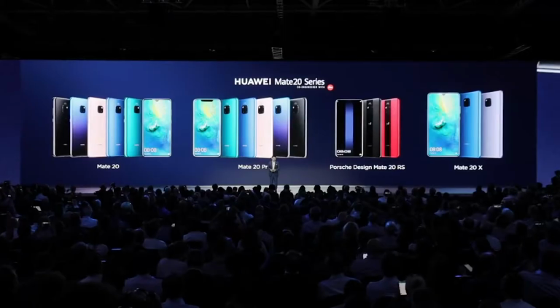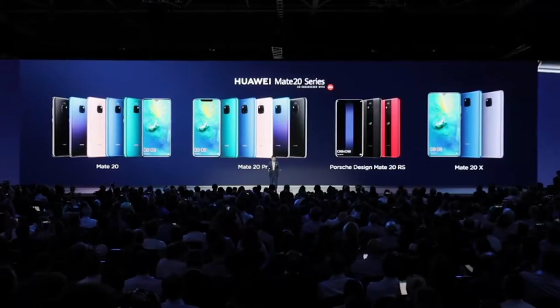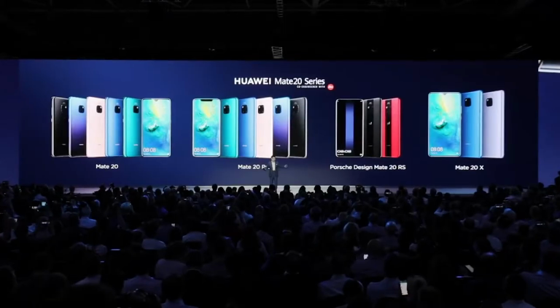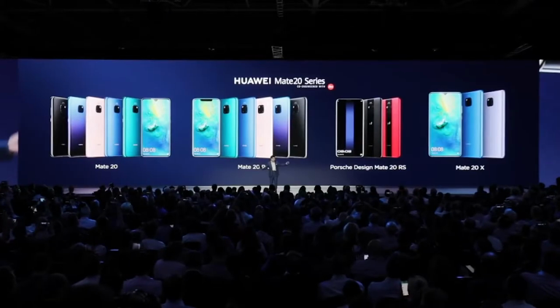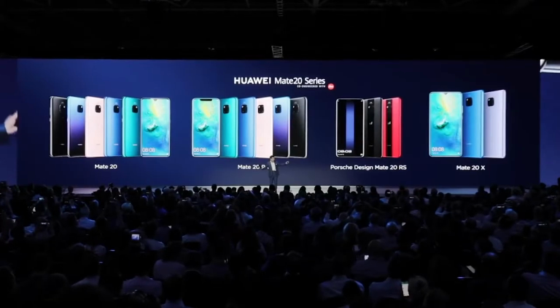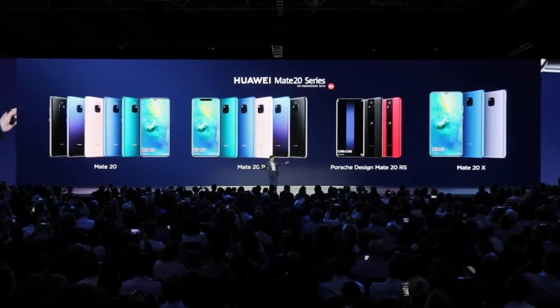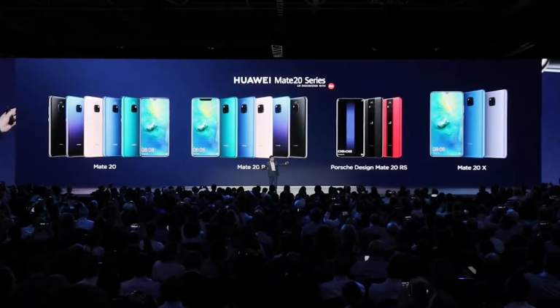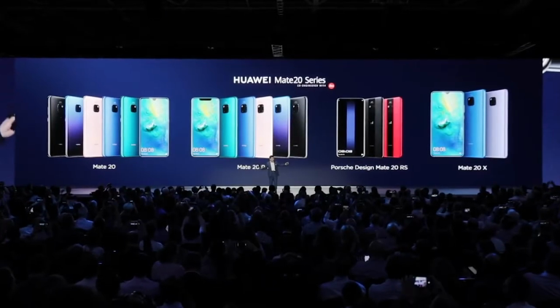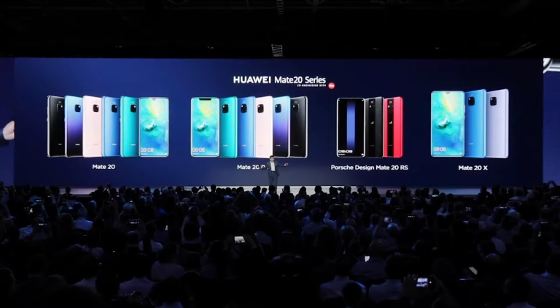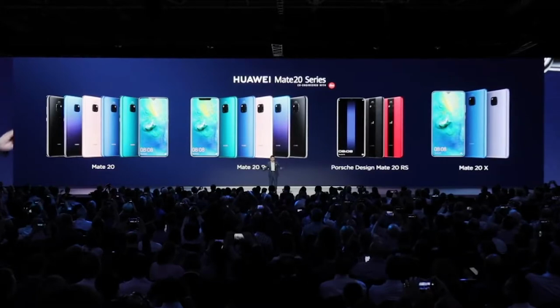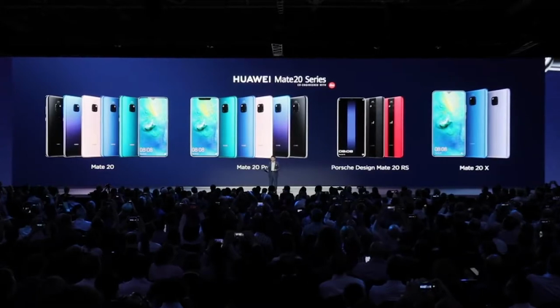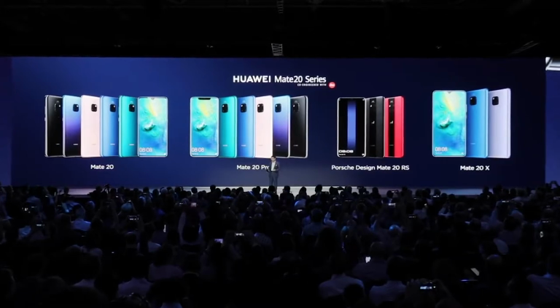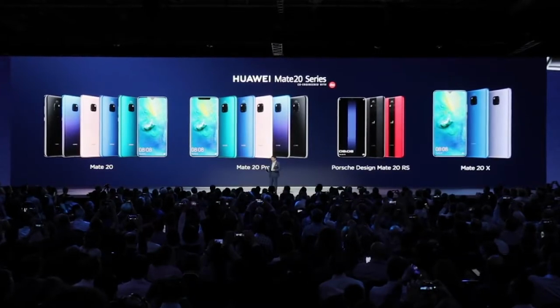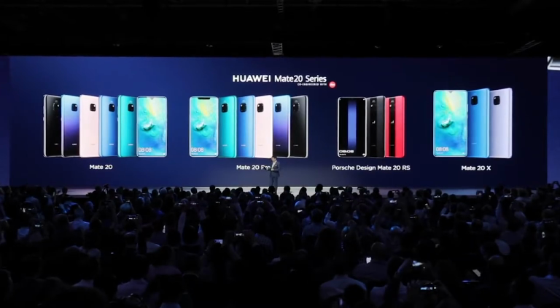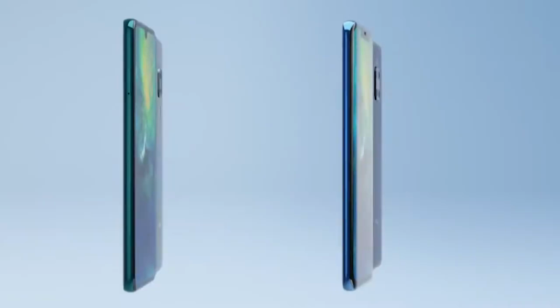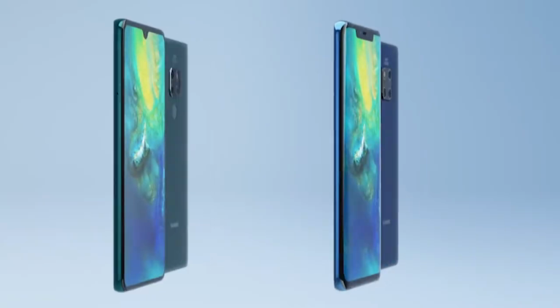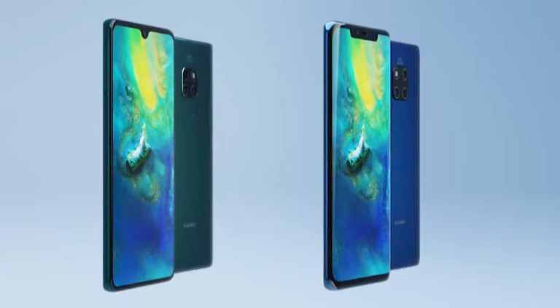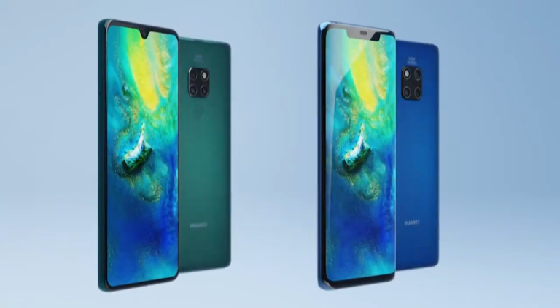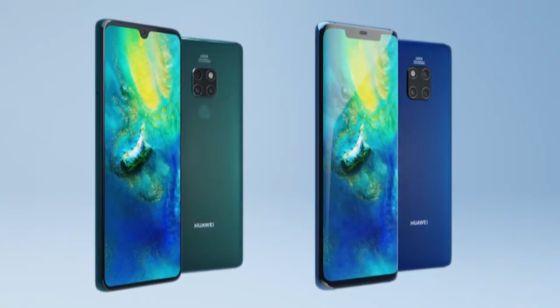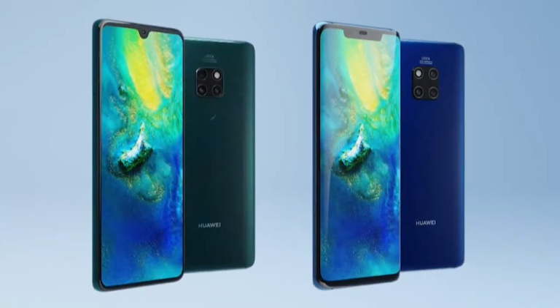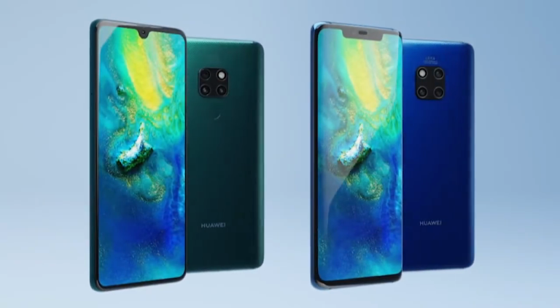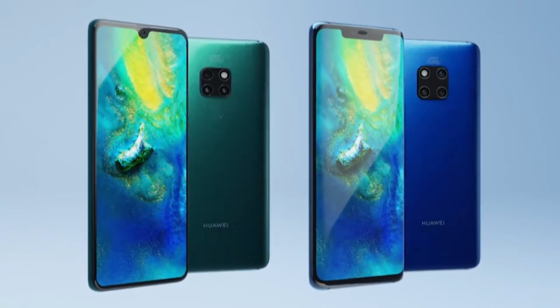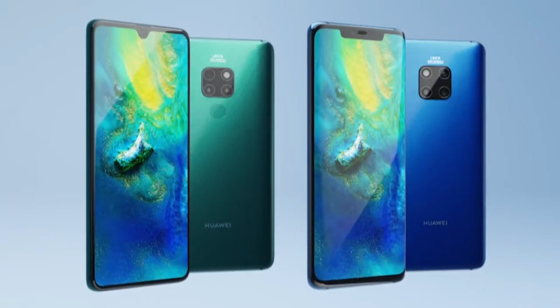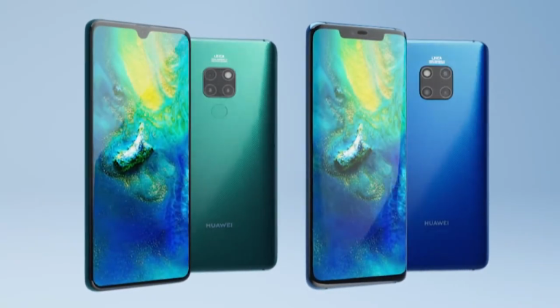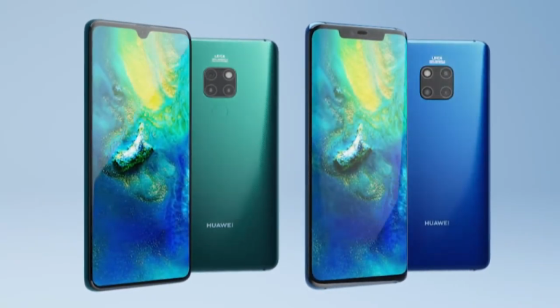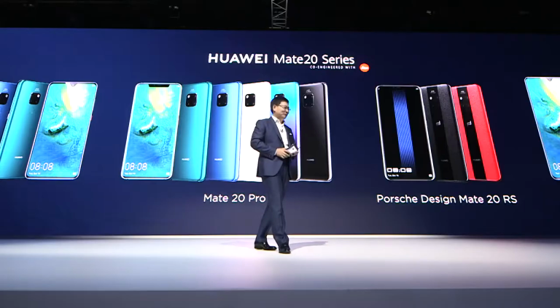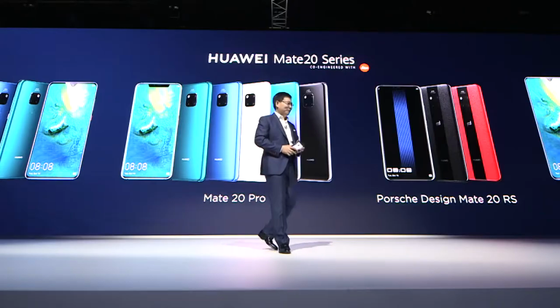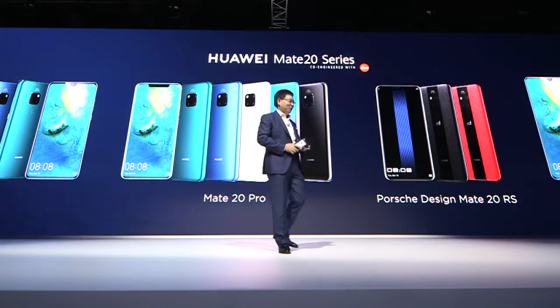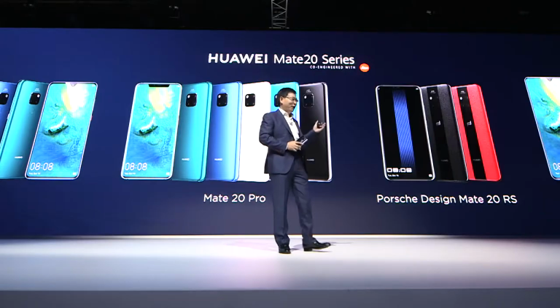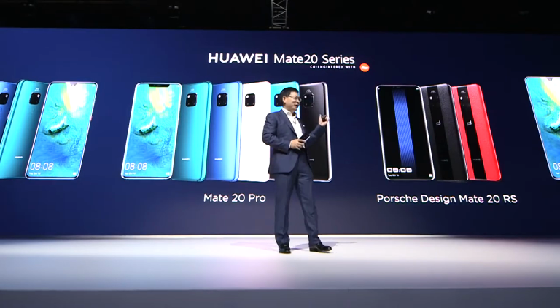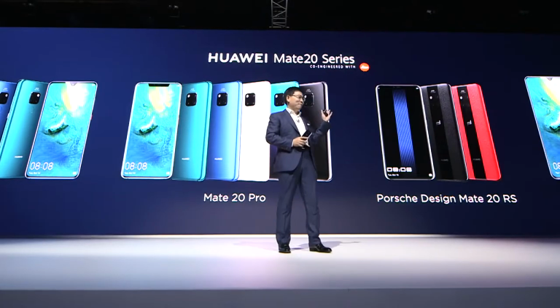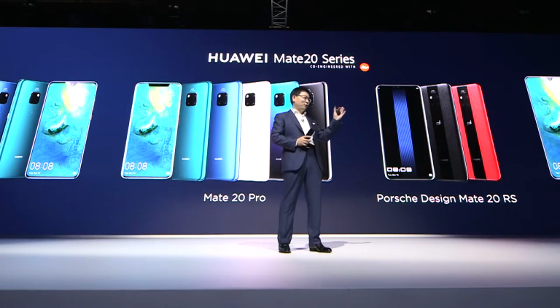This is the Huawei Mate 20 sales family: Mate 20, Mate 20 Pro, Porsche Design, Mate 20 IS, and Mate 20X.